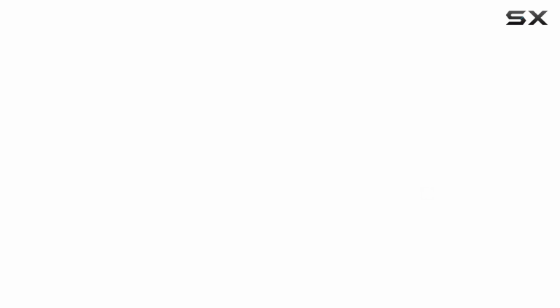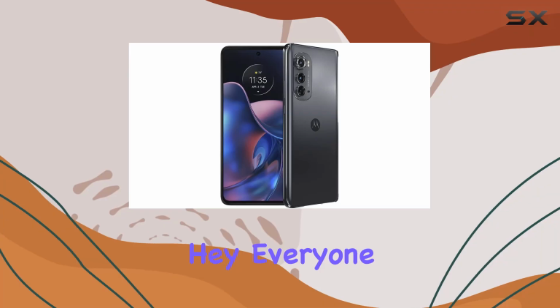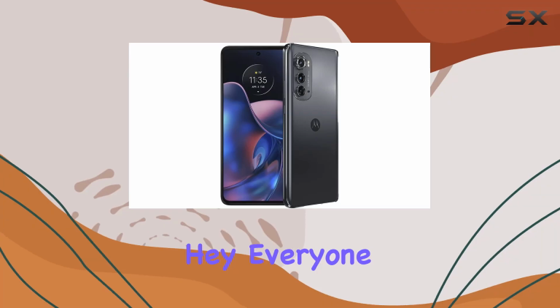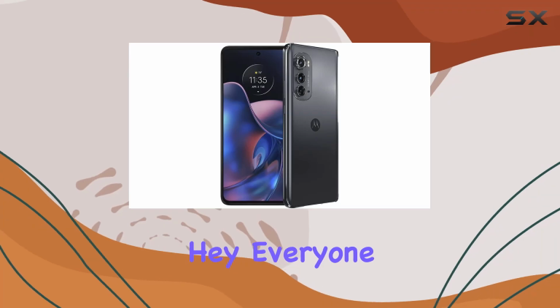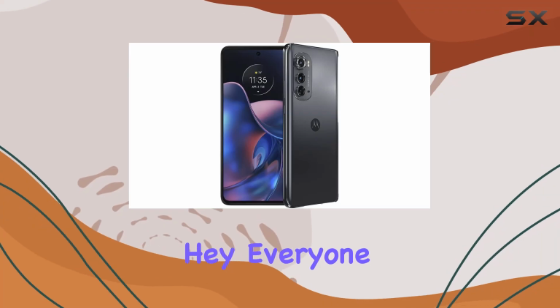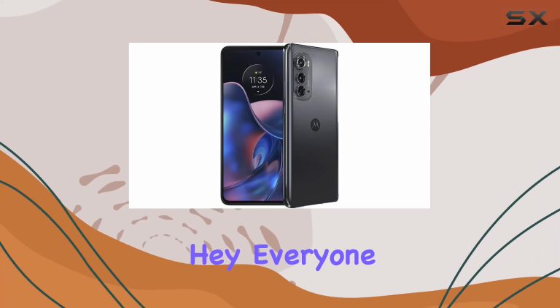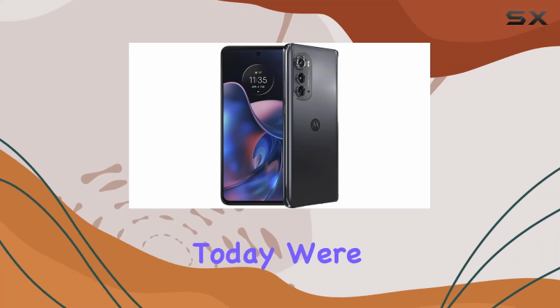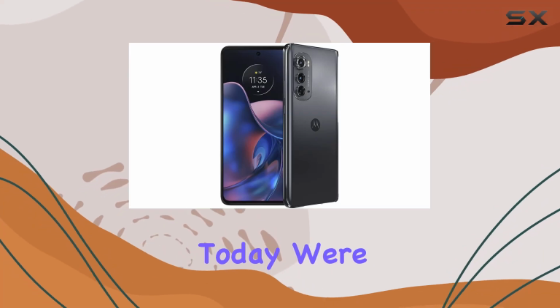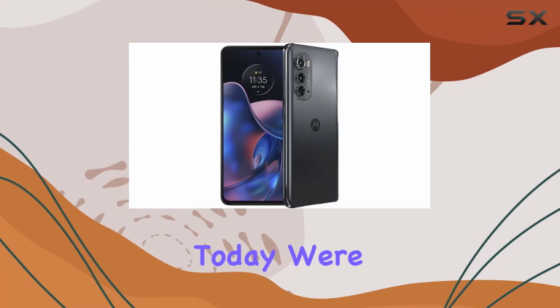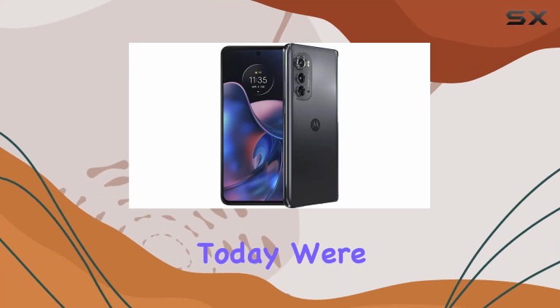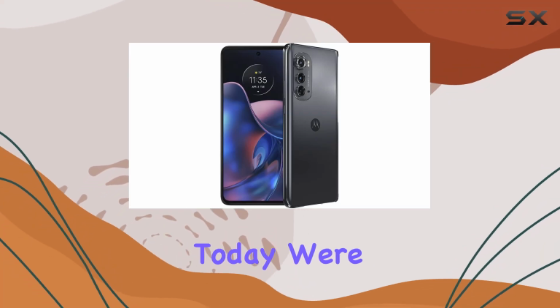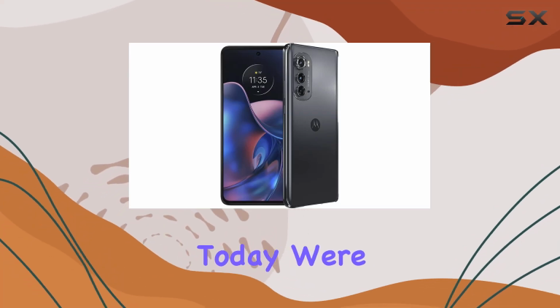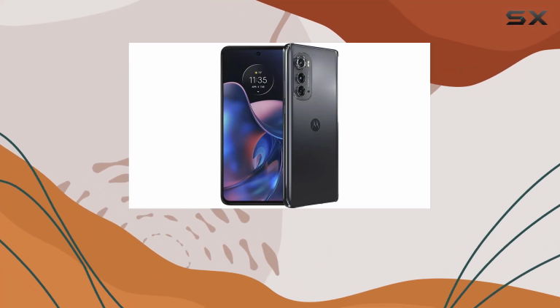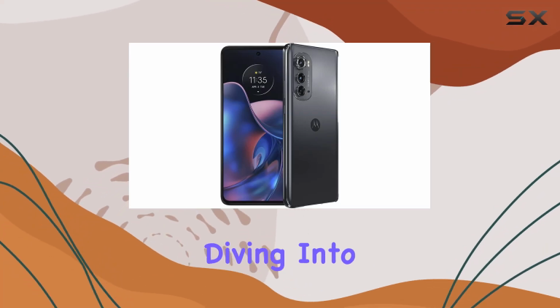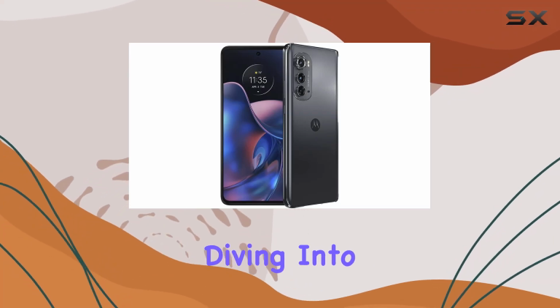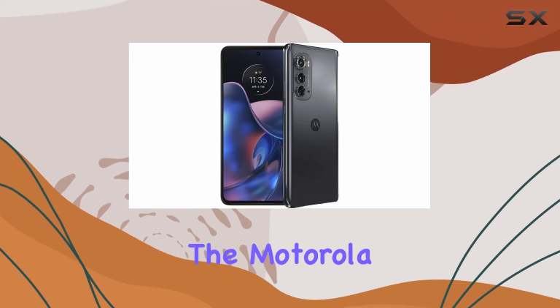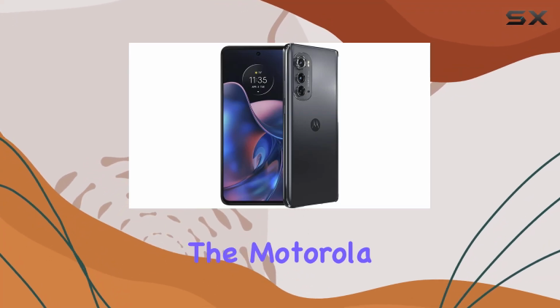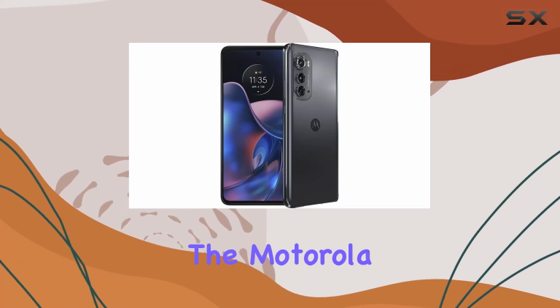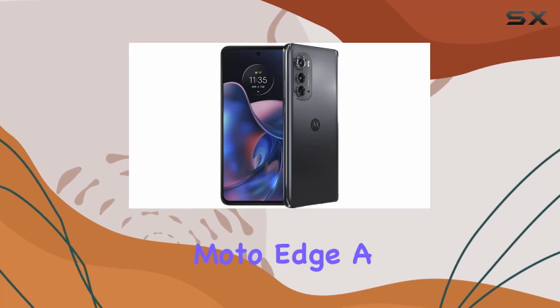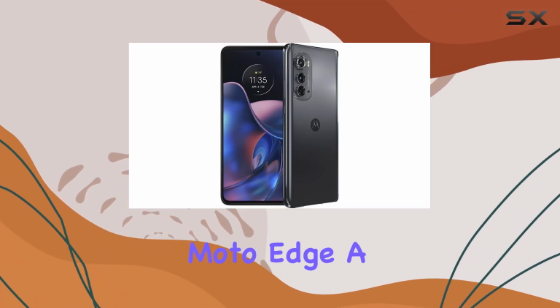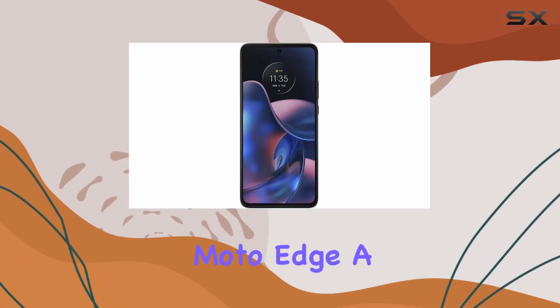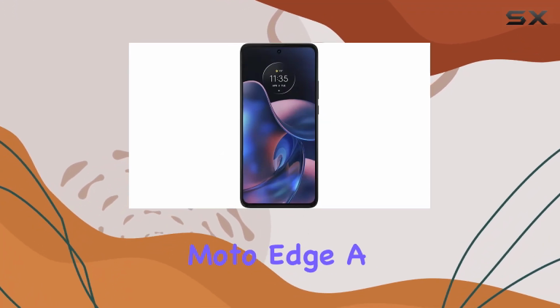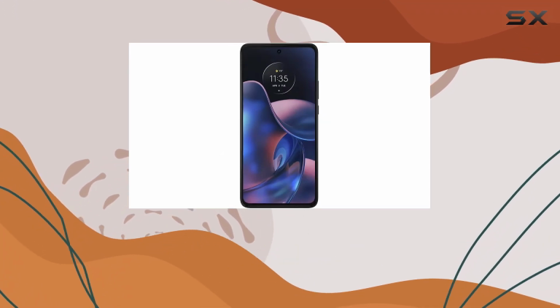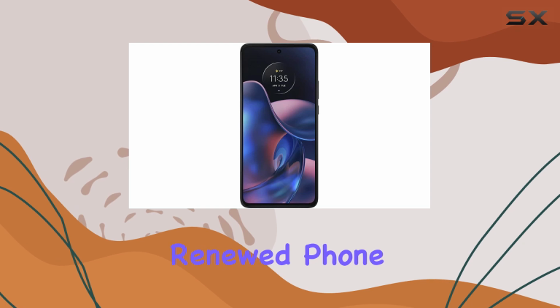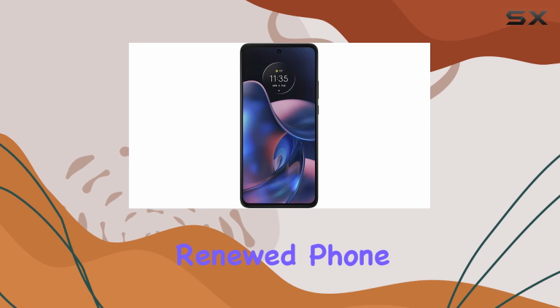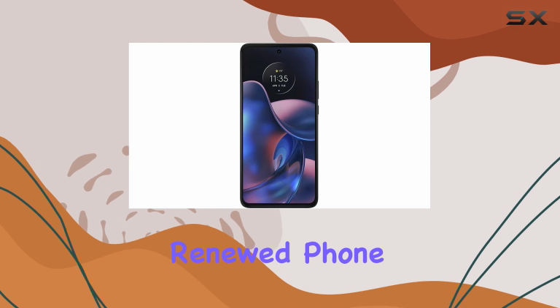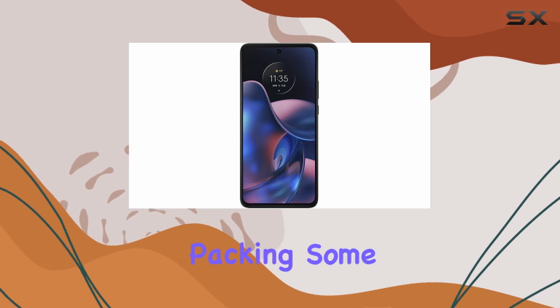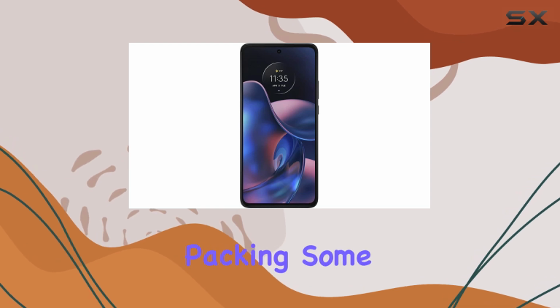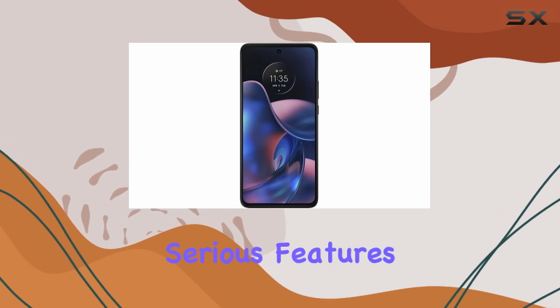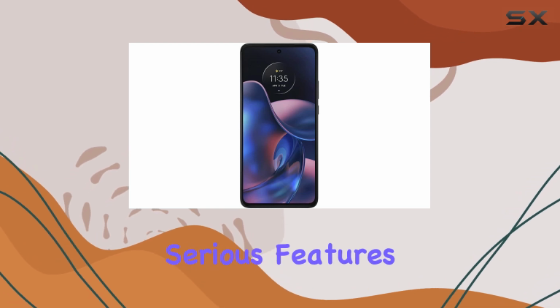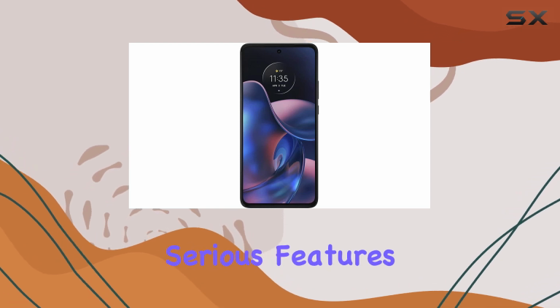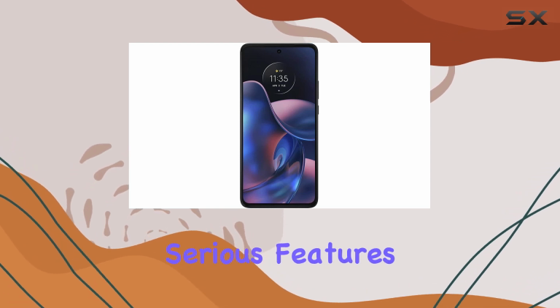Hey everyone! Today we're diving into the Motorola Moto Edge, a renewed phone packing some serious features.